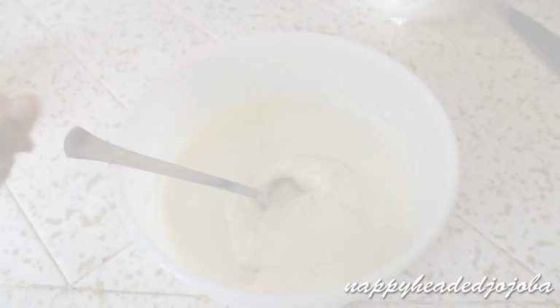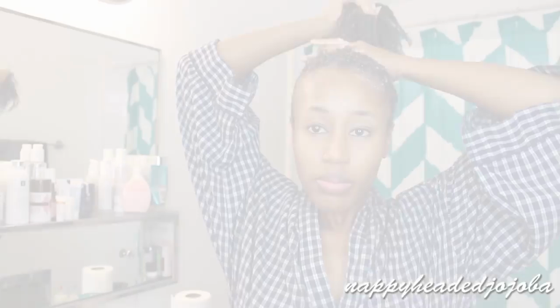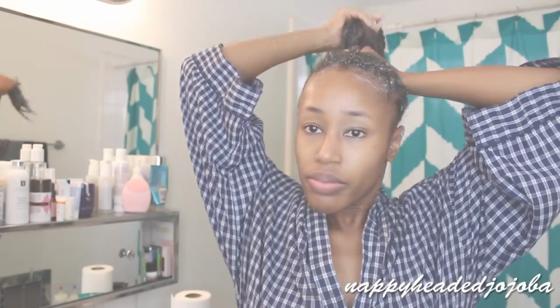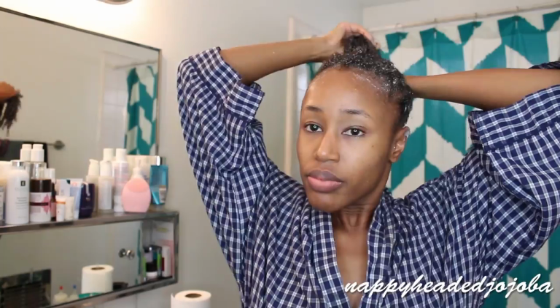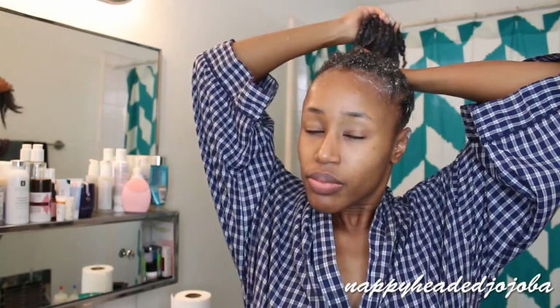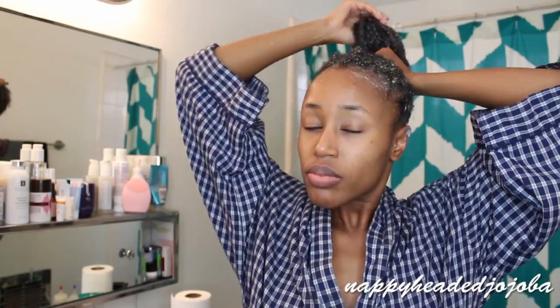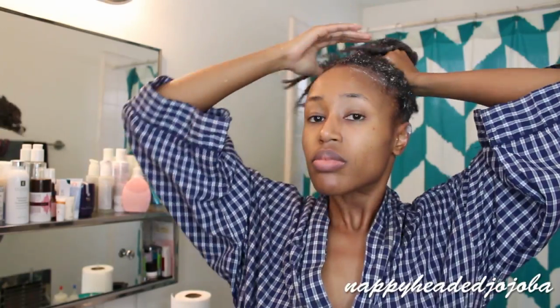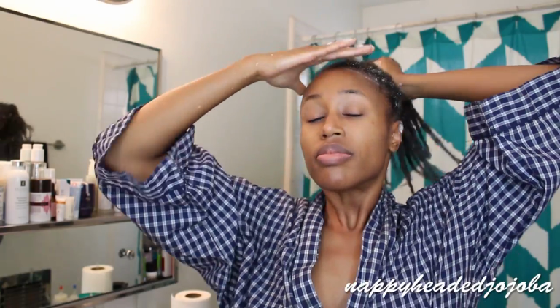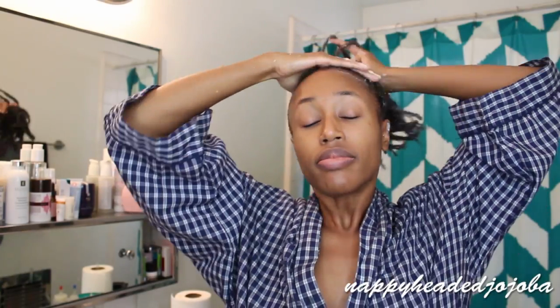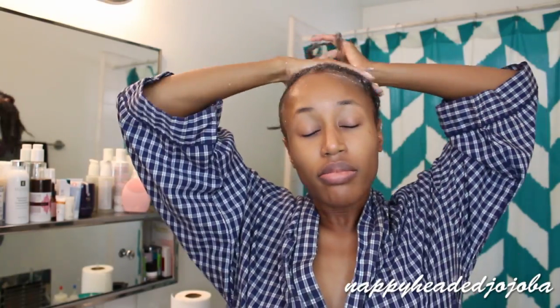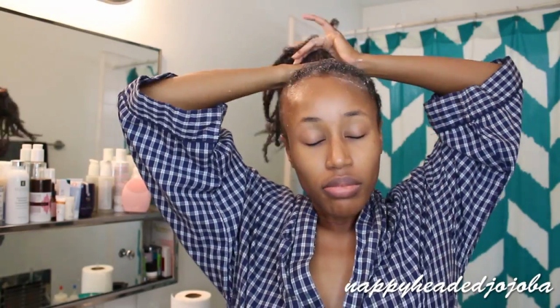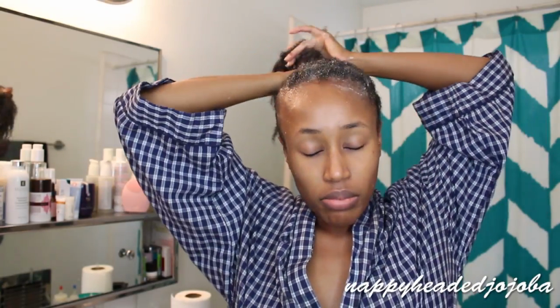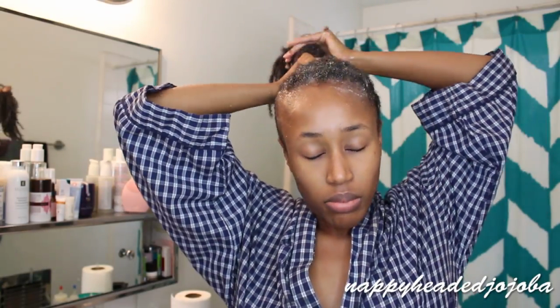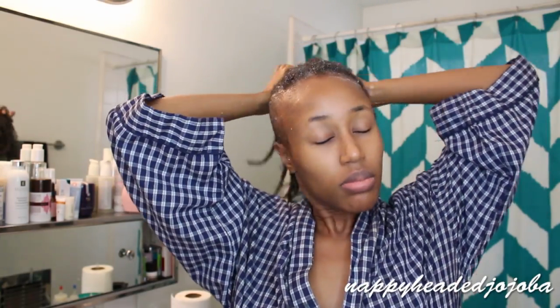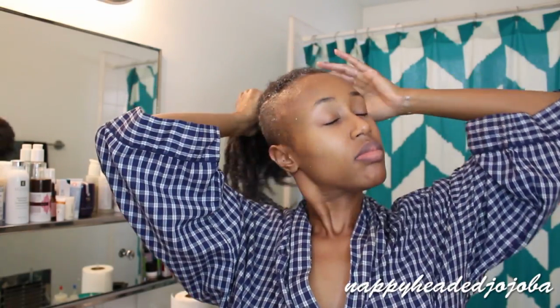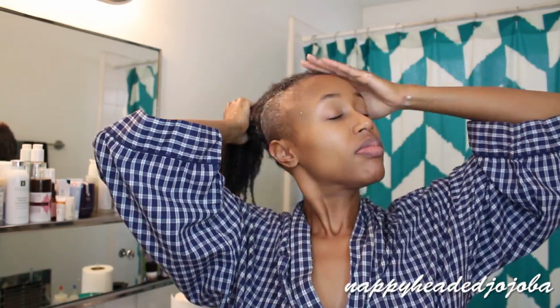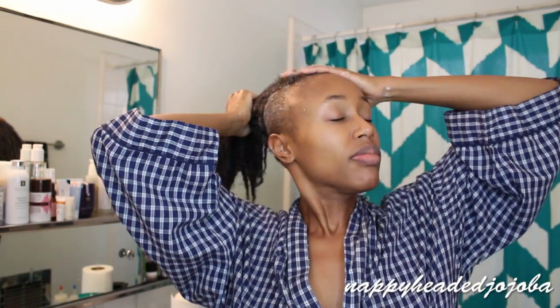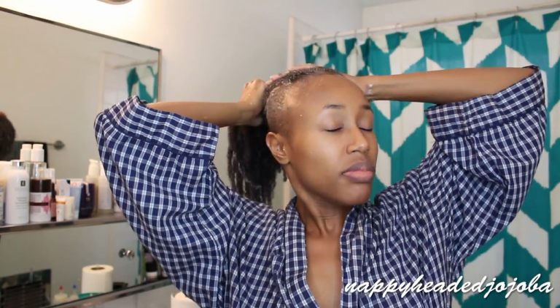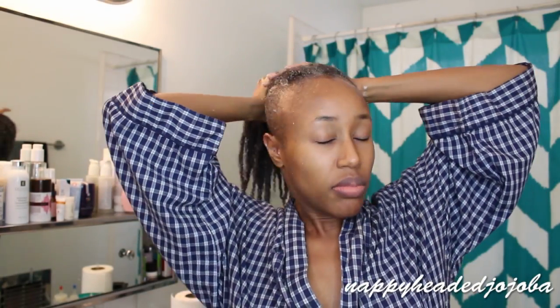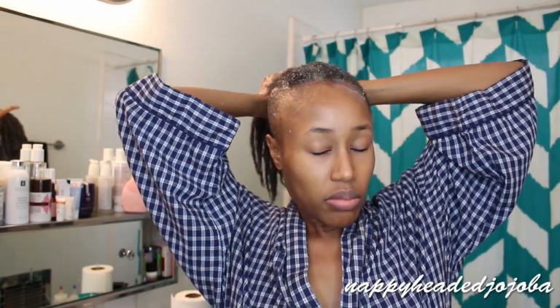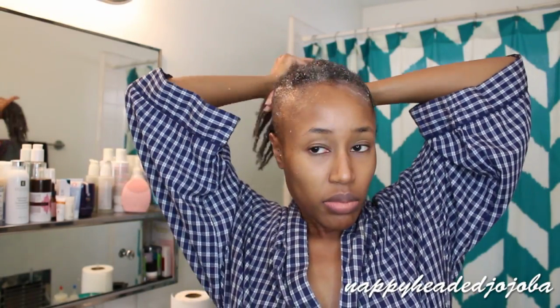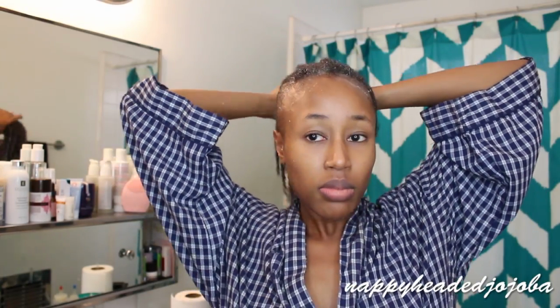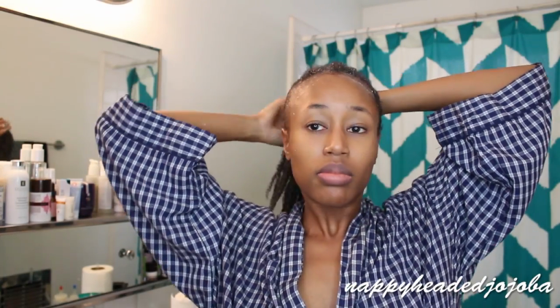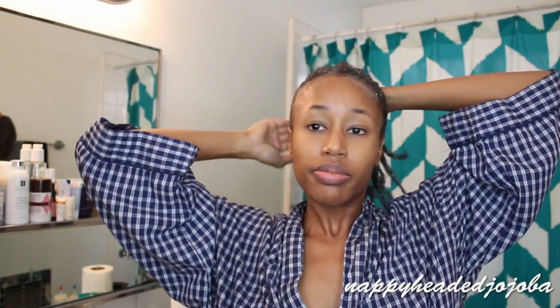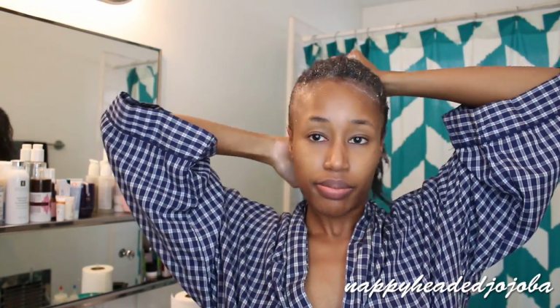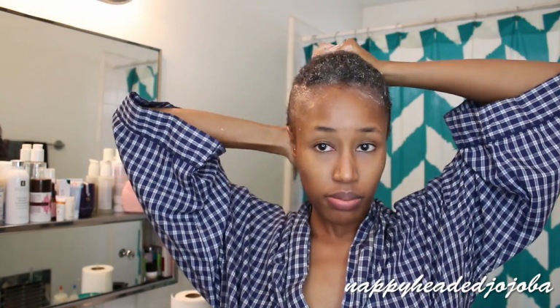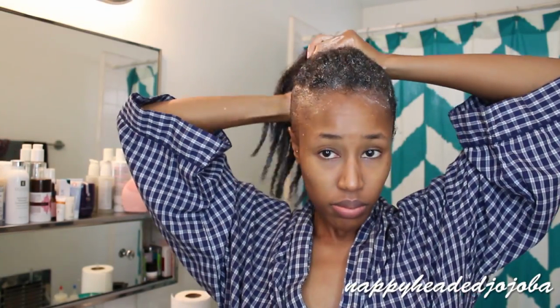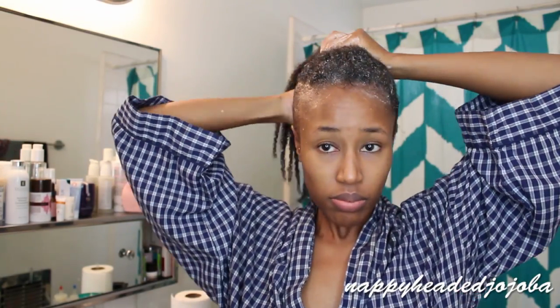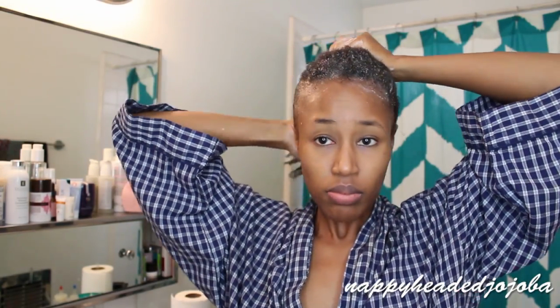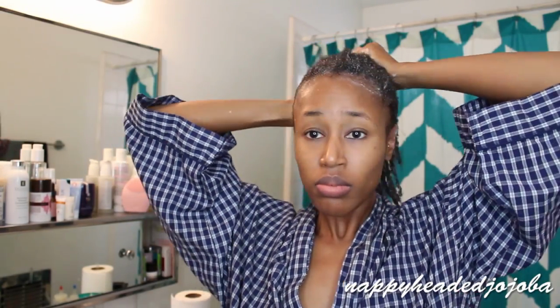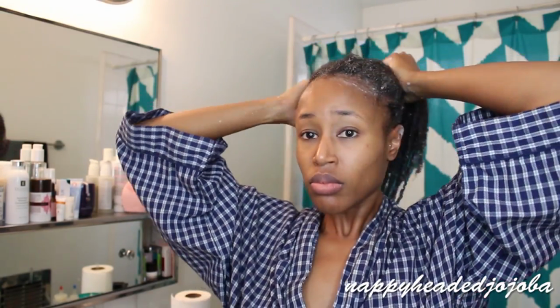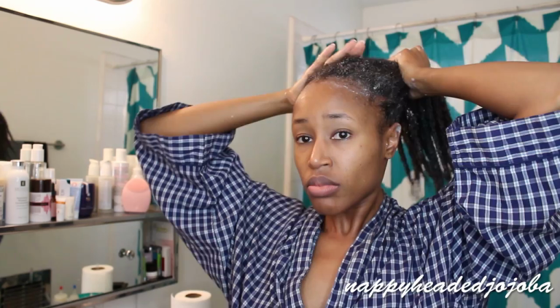If you guys did miss my hair wash routine video, I'm leaving a link on screen as well as in the description box. I'll see you guys next time.